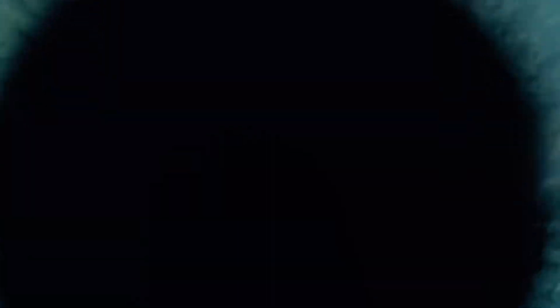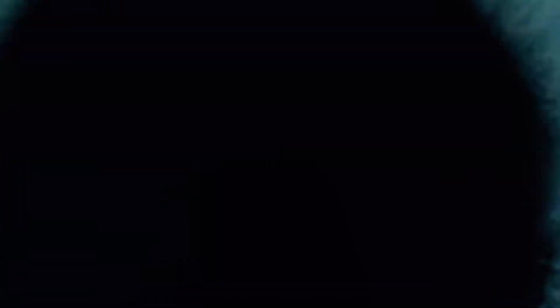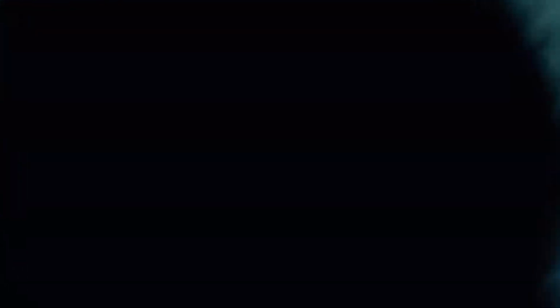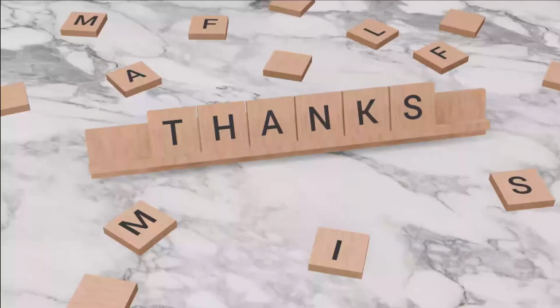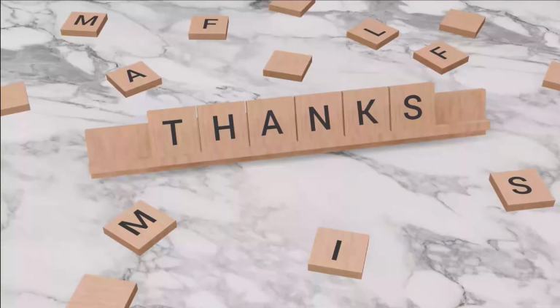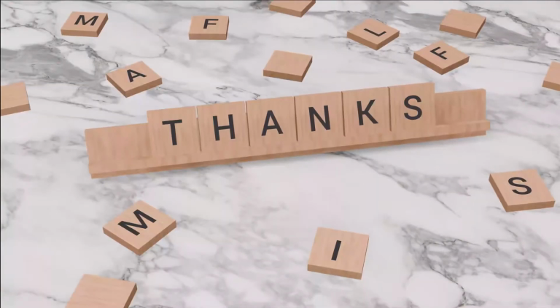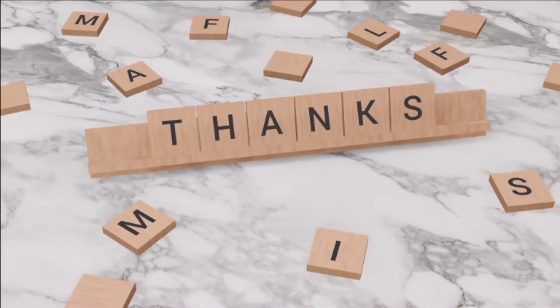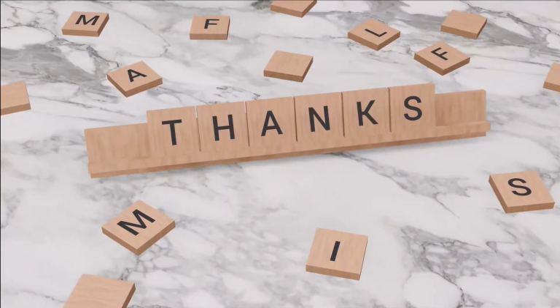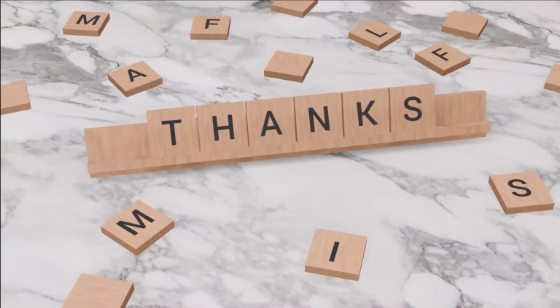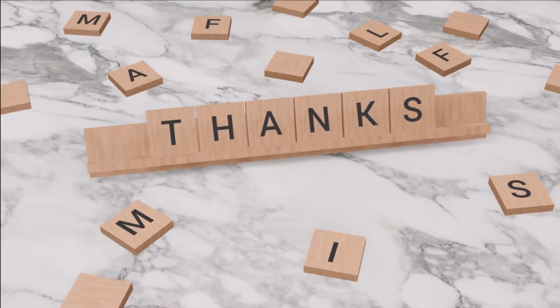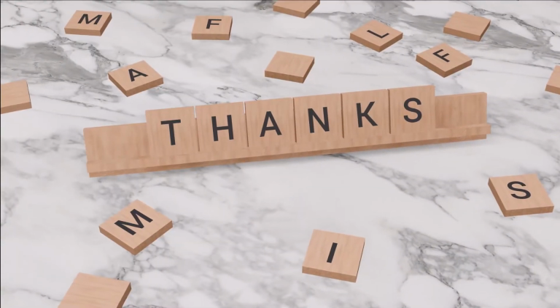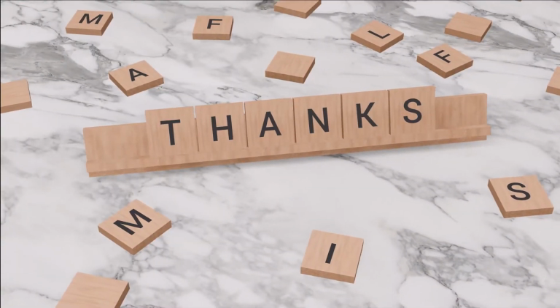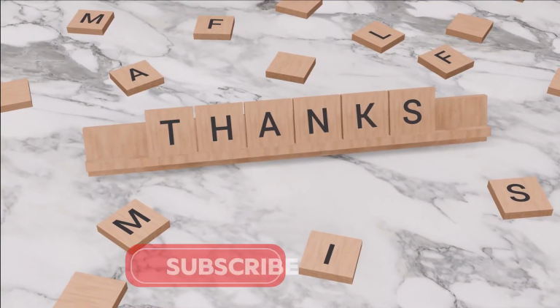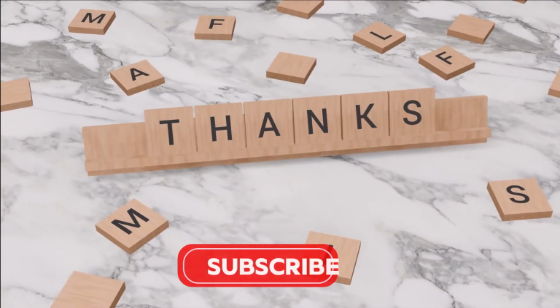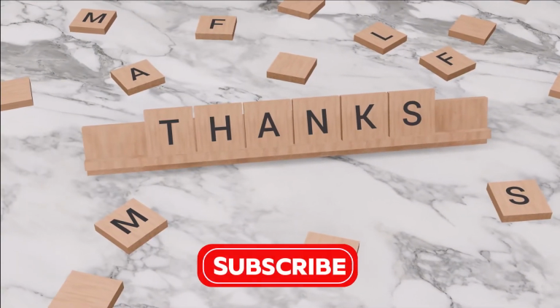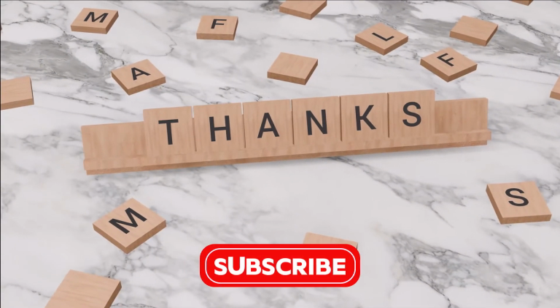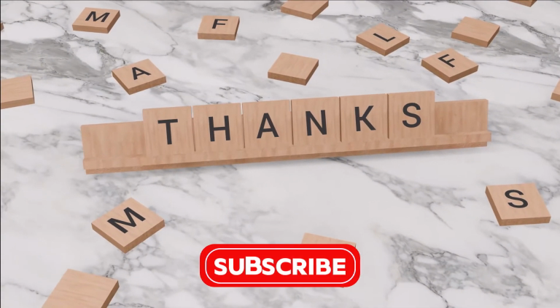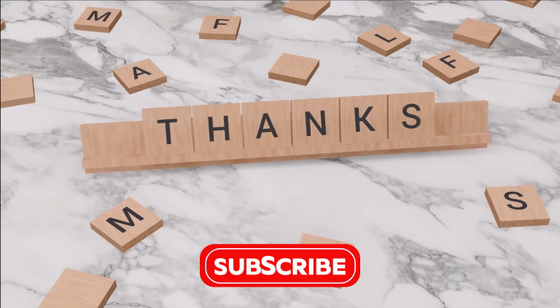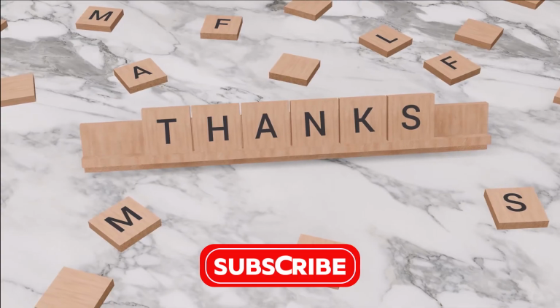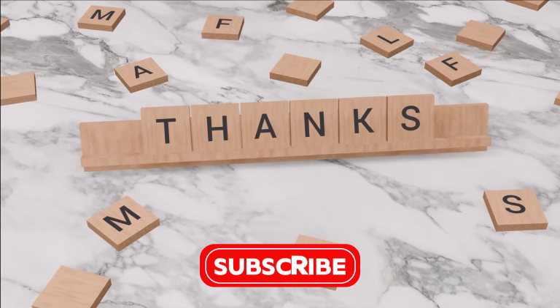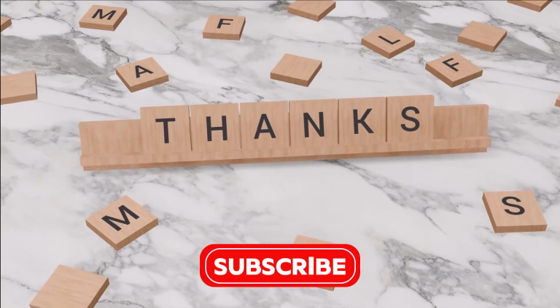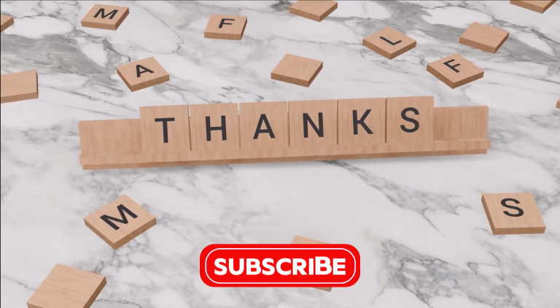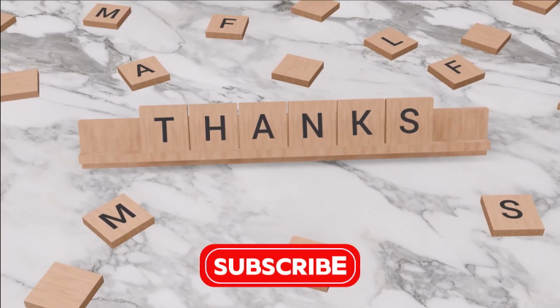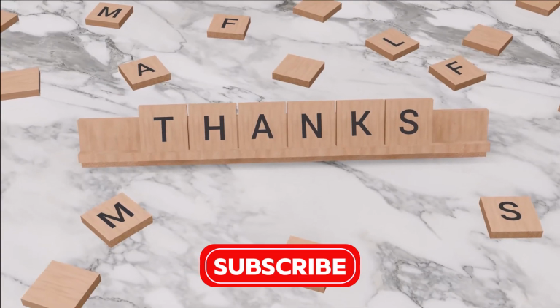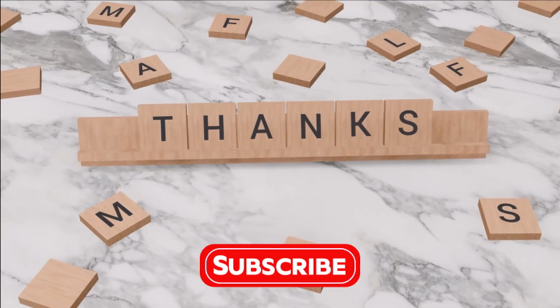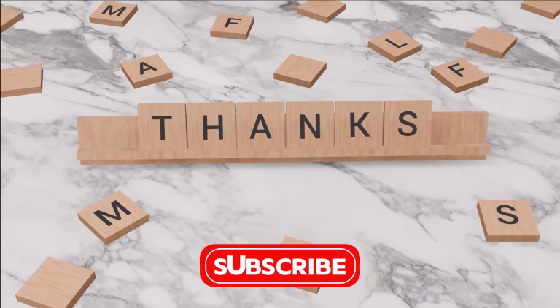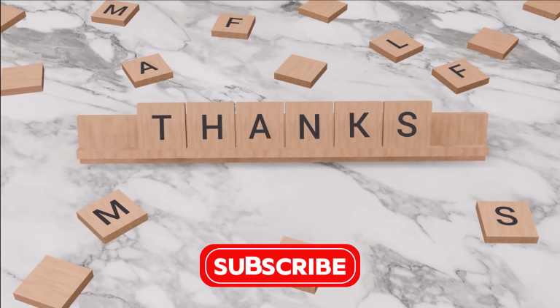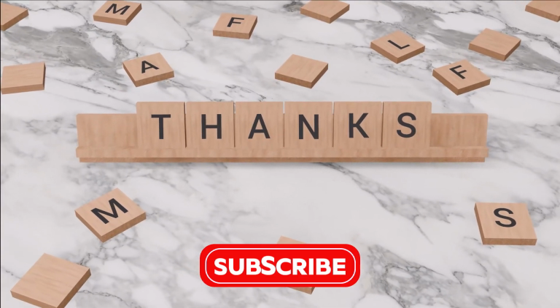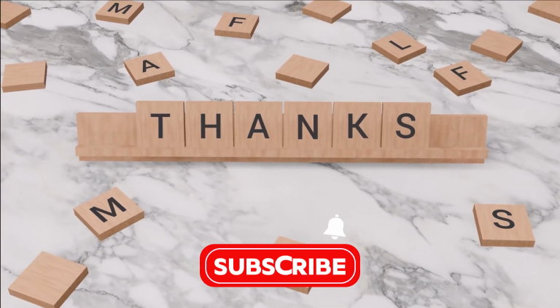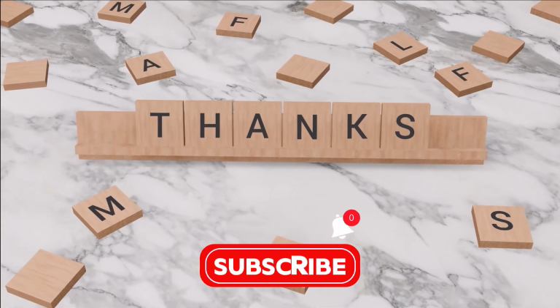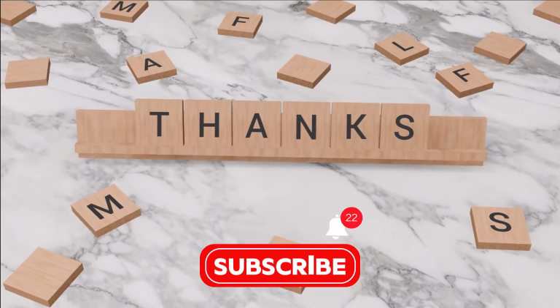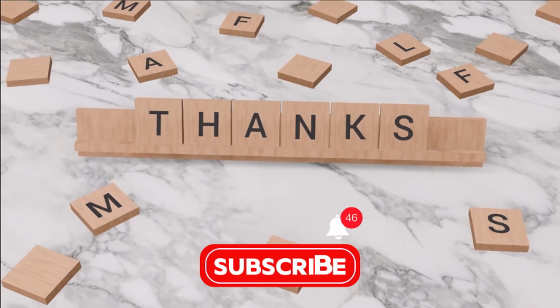Thanks for watching, and don't forget to subscribe for more deep dives into the future of technology.